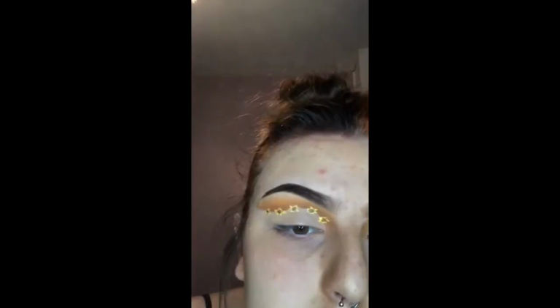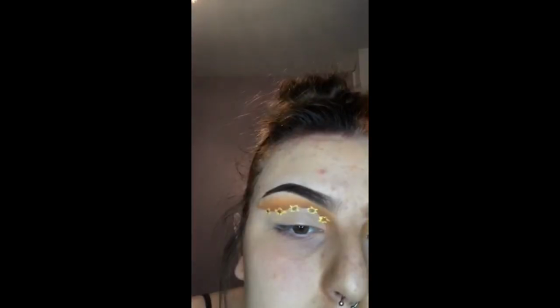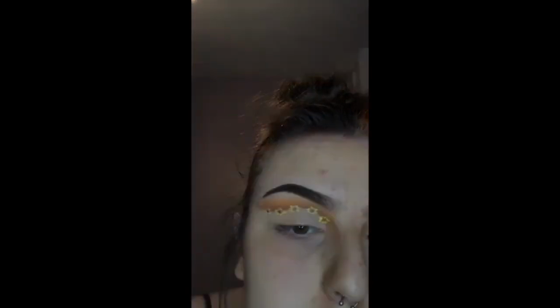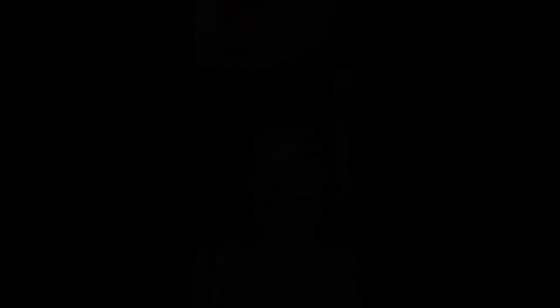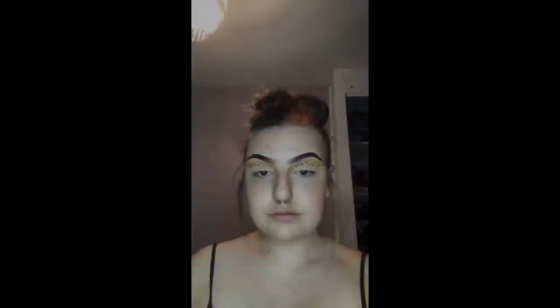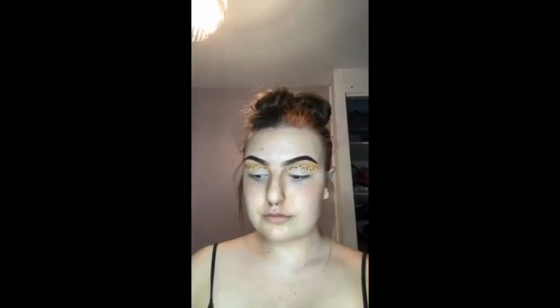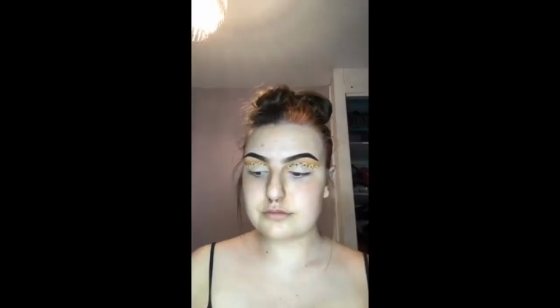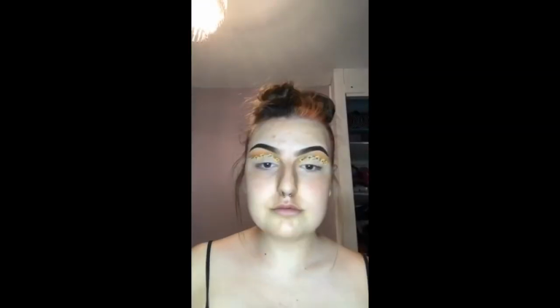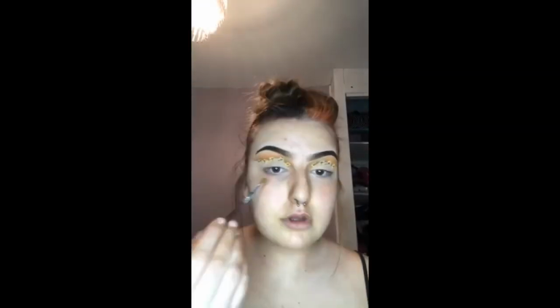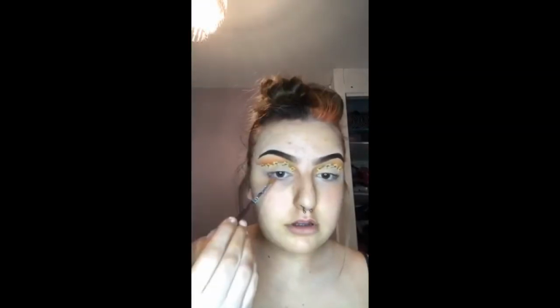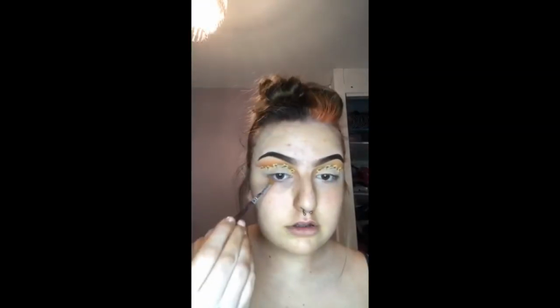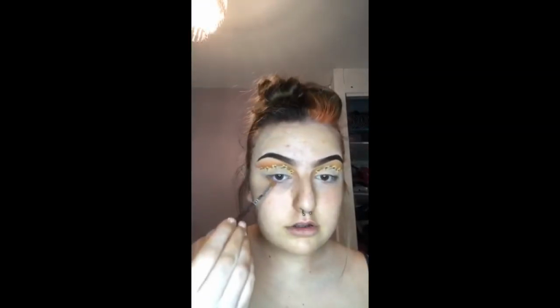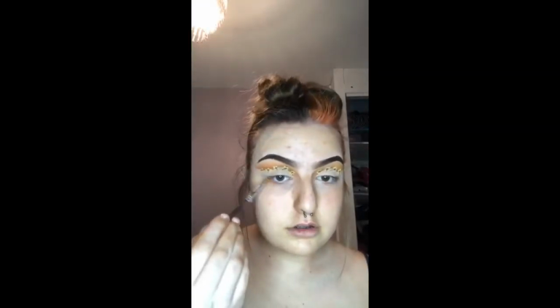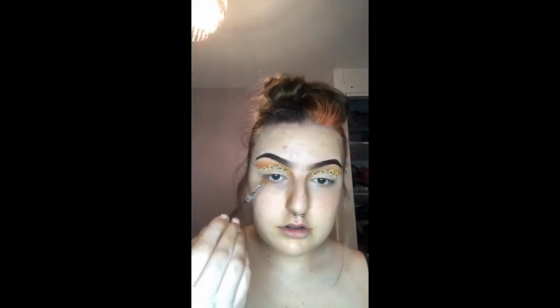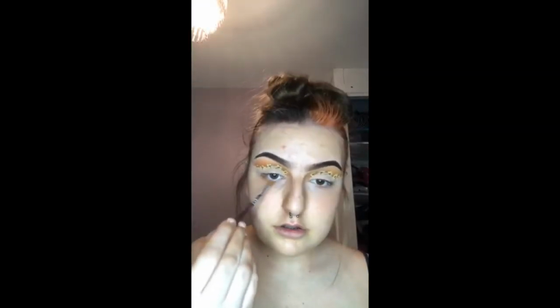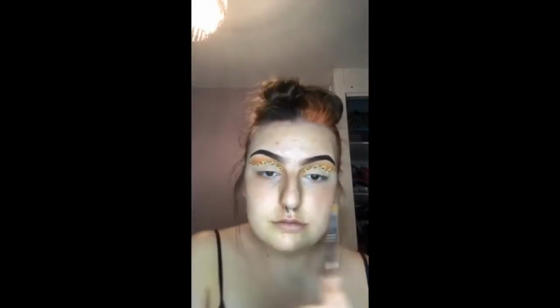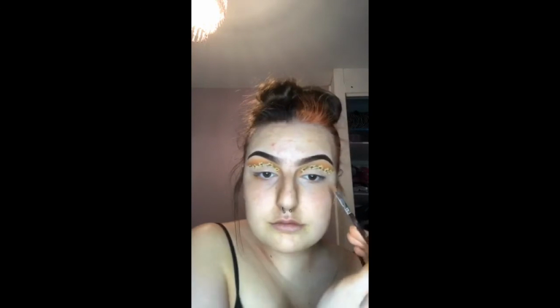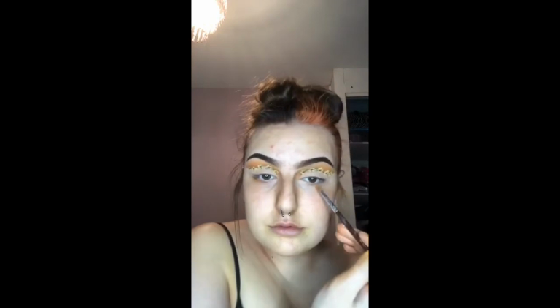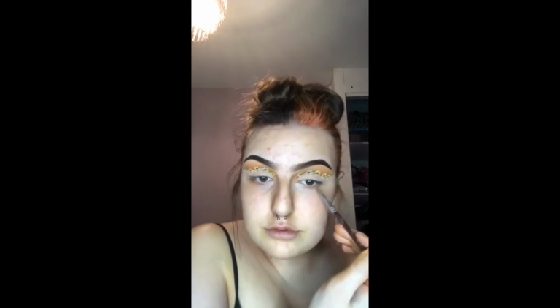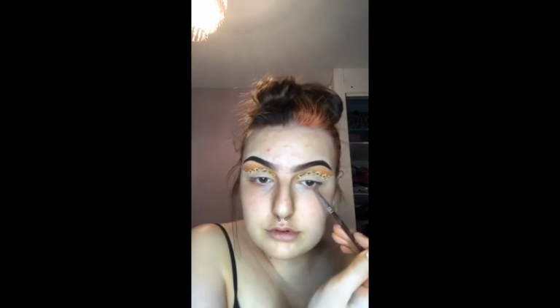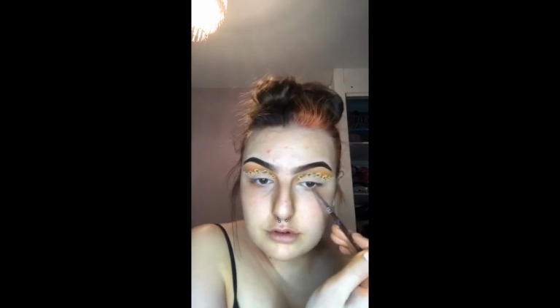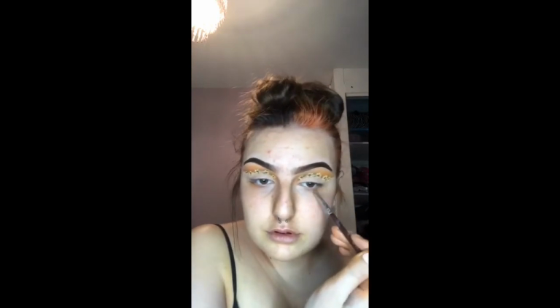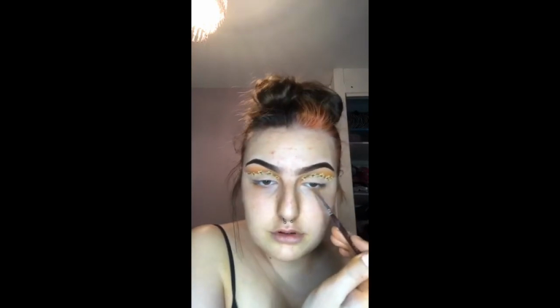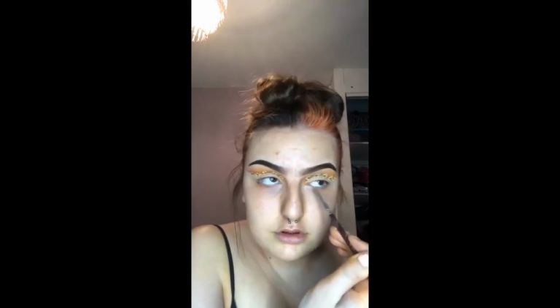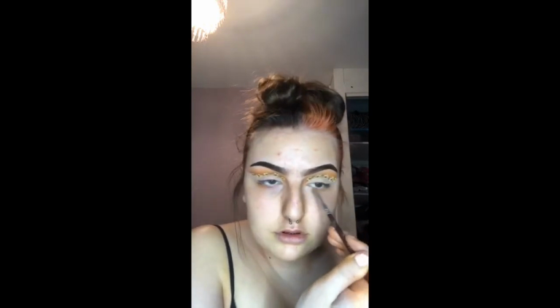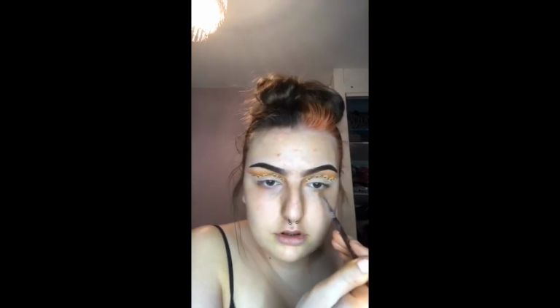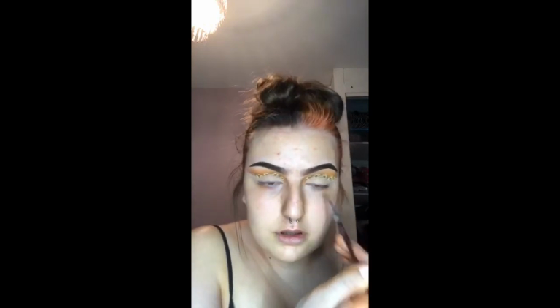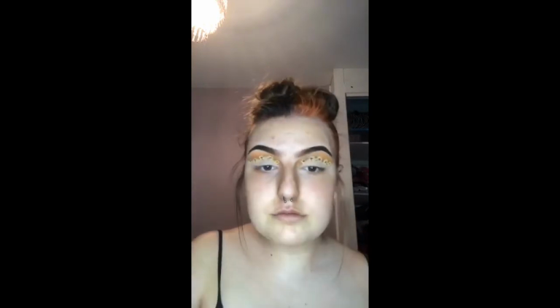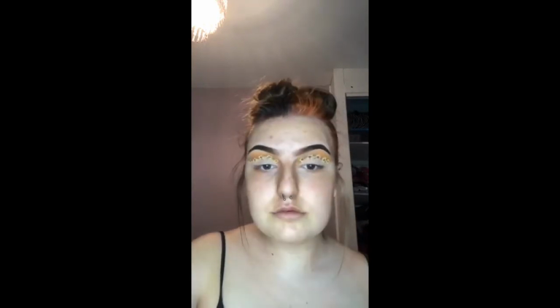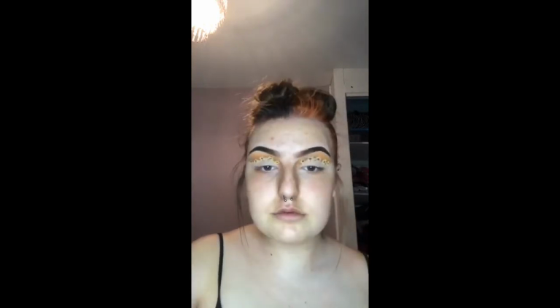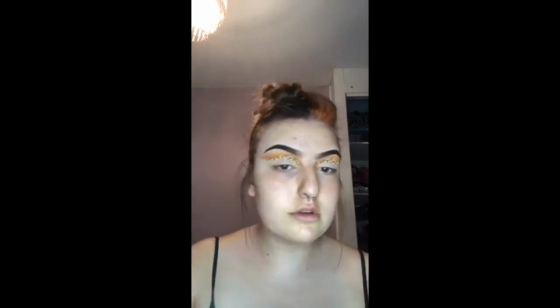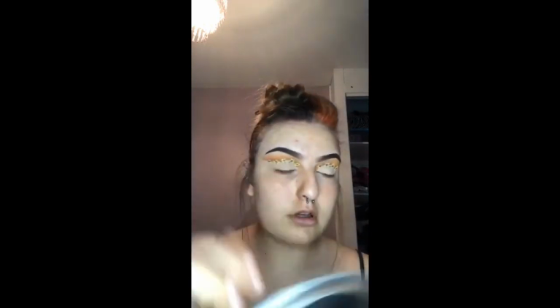I am happy with the eyes. I am going to add some mascara and some eyeliner to the top of my lash line.